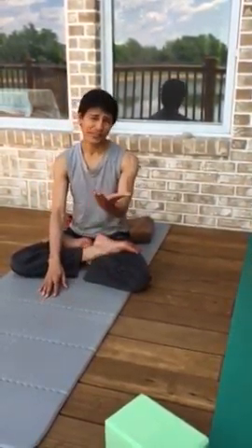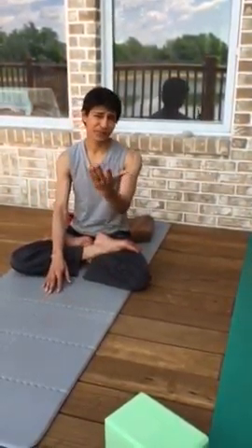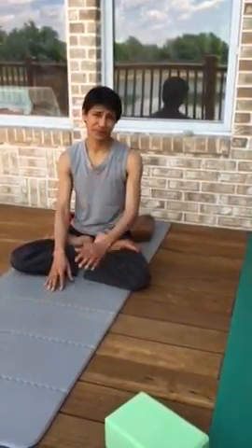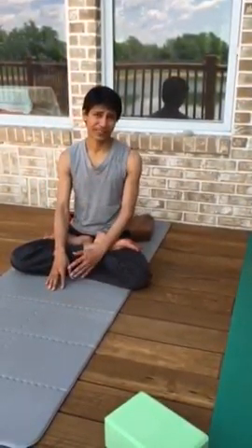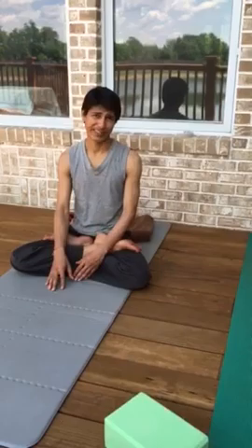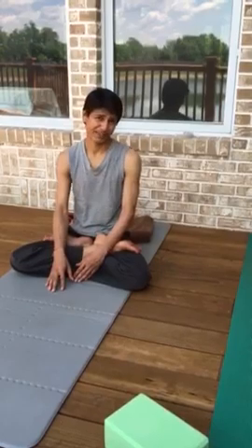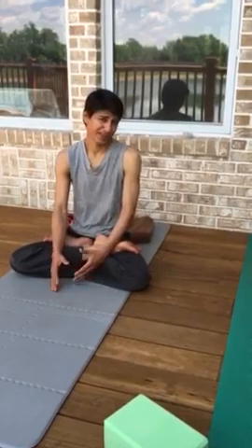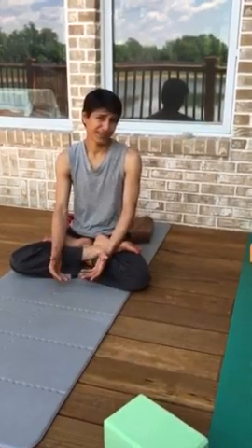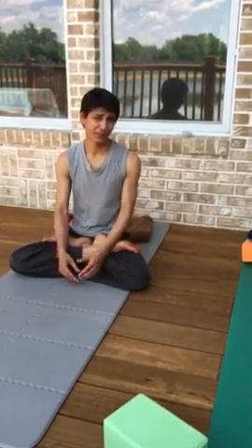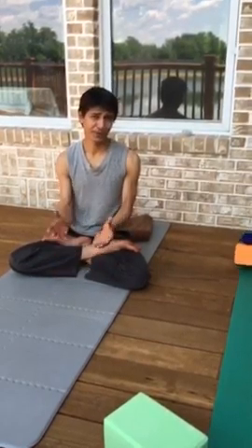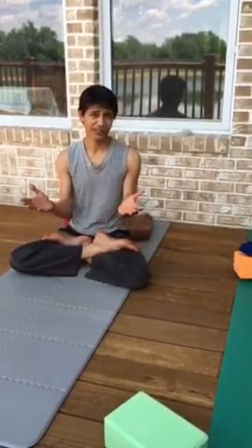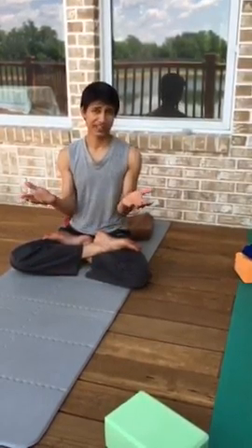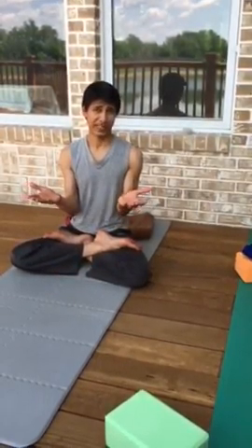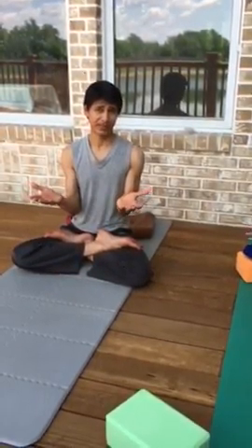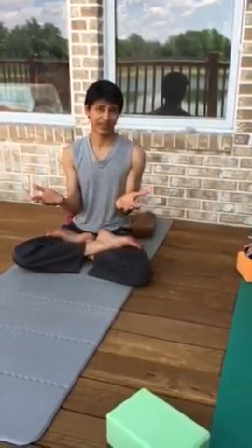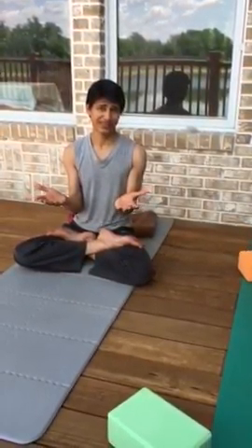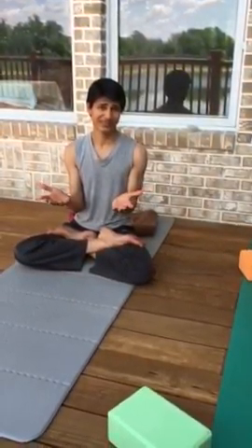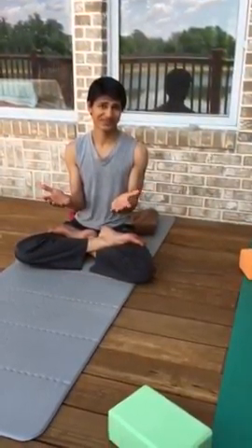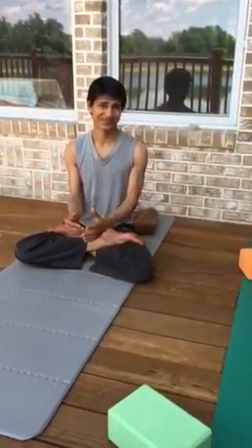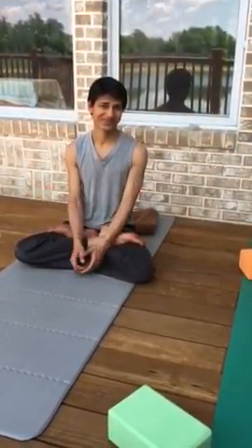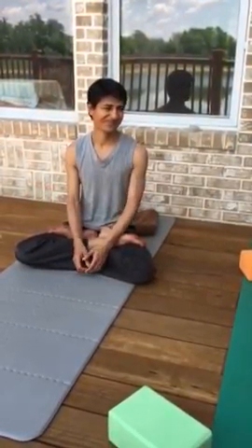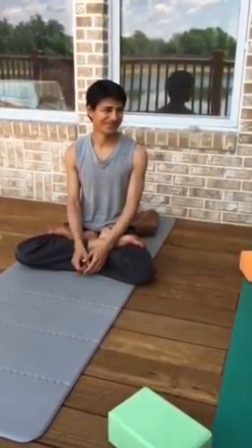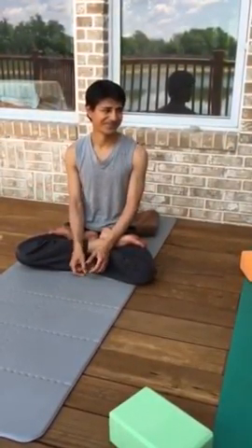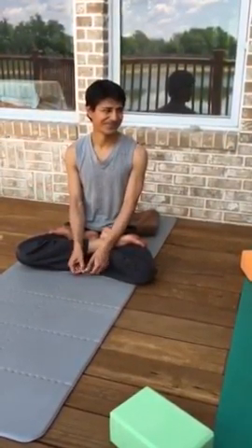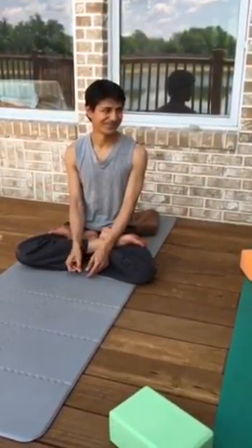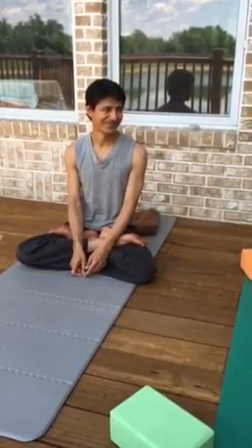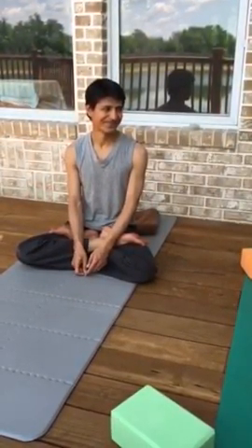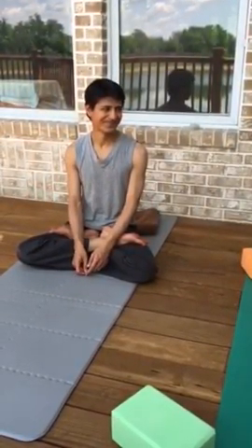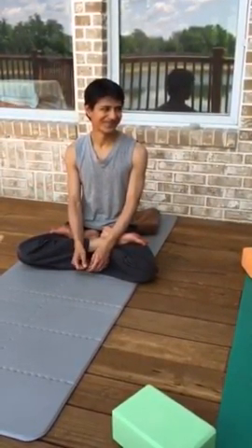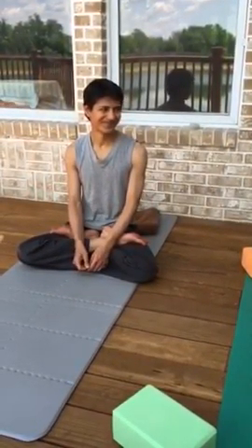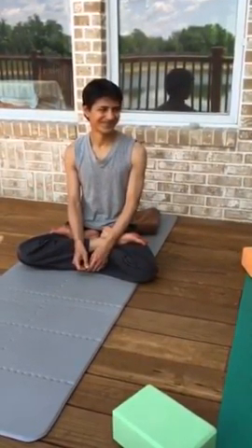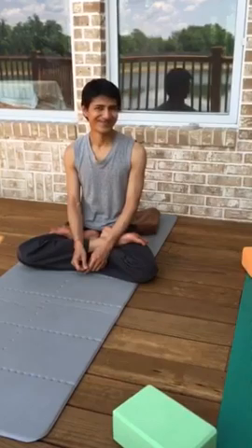Get up at 3:30 or 4 in the morning and do it. If you go to bed at 8 o'clock, 4 o'clock is still late hours. I'm trying. Thank you.